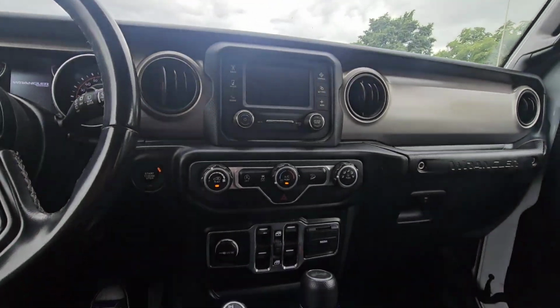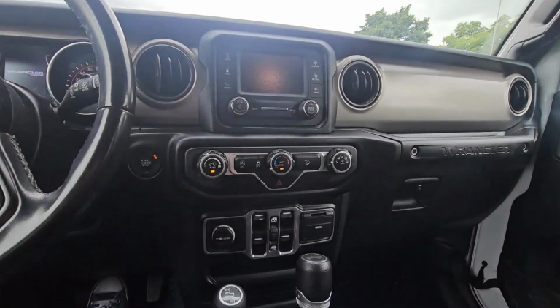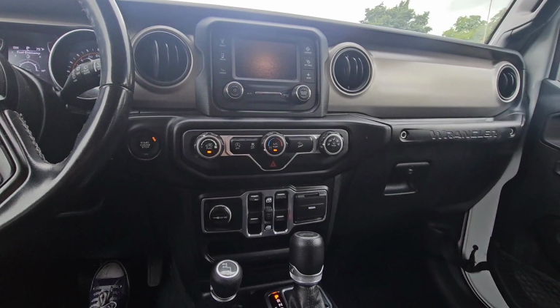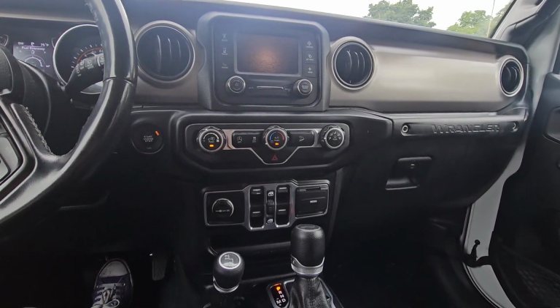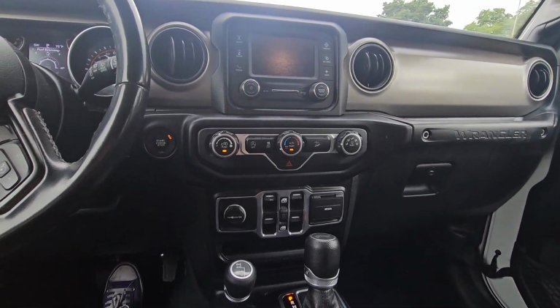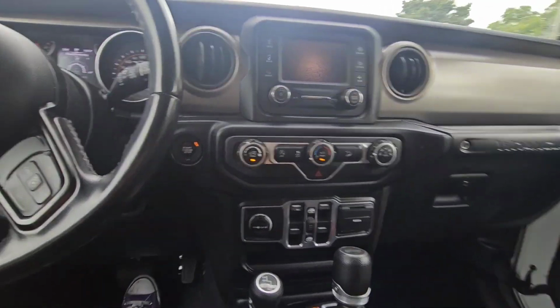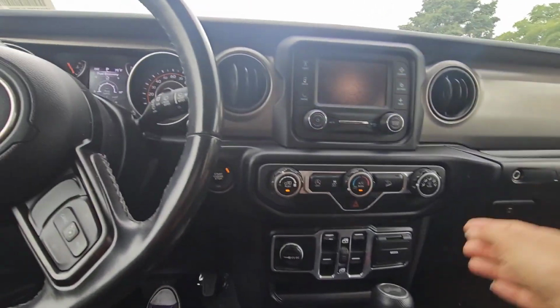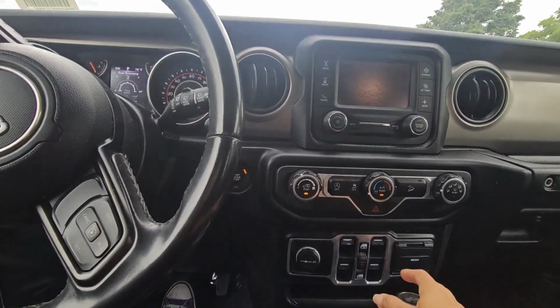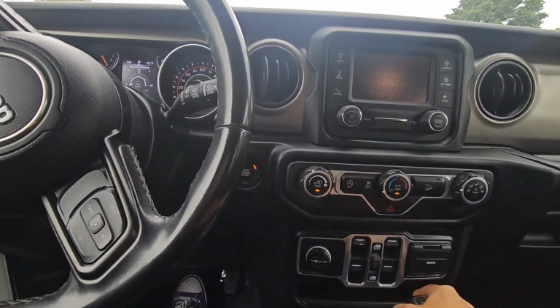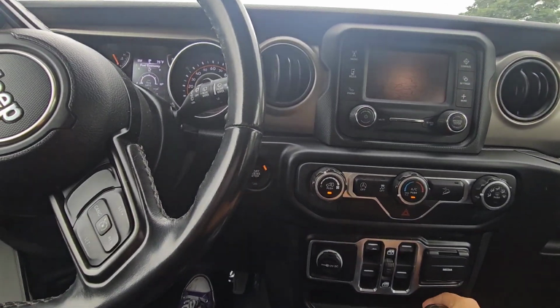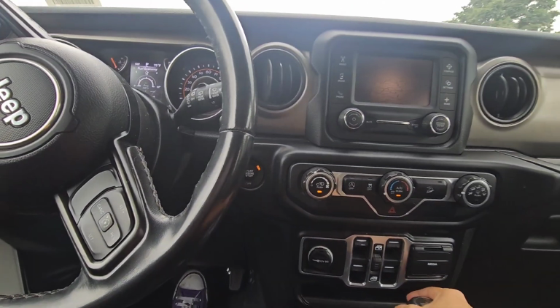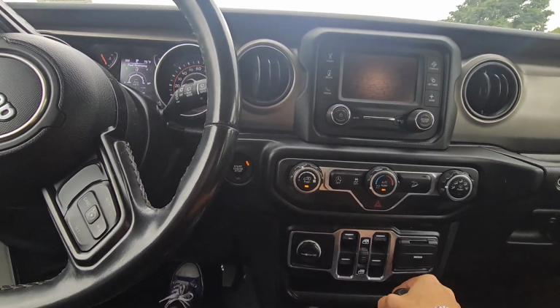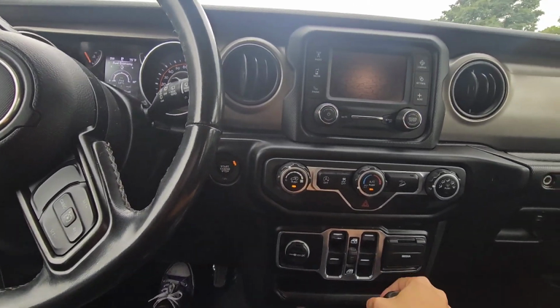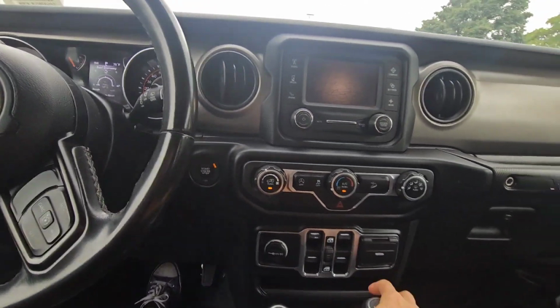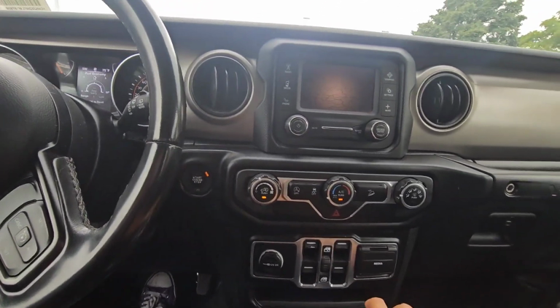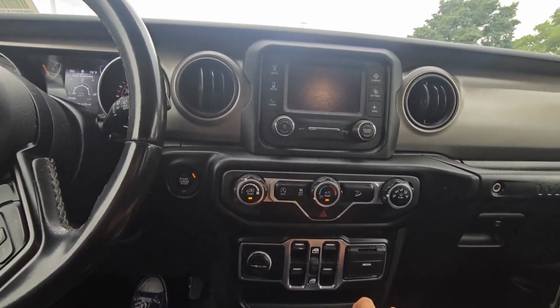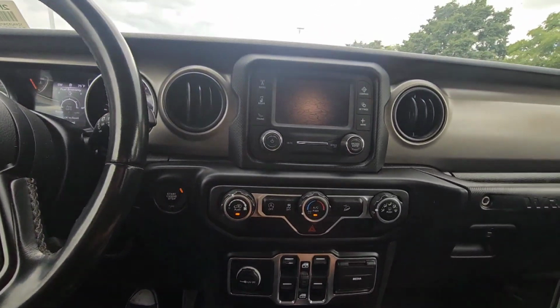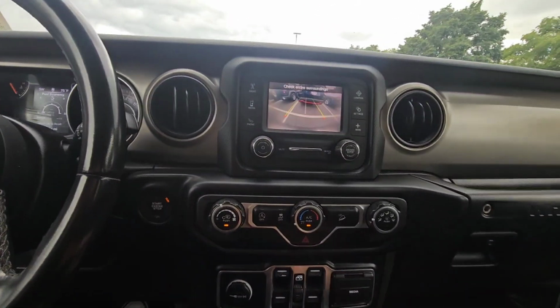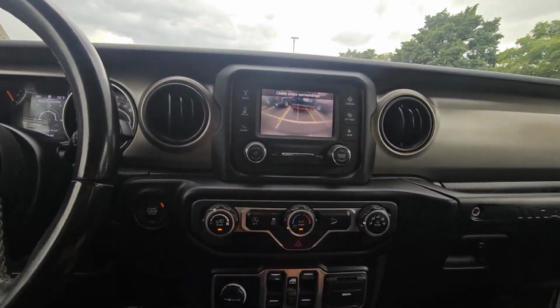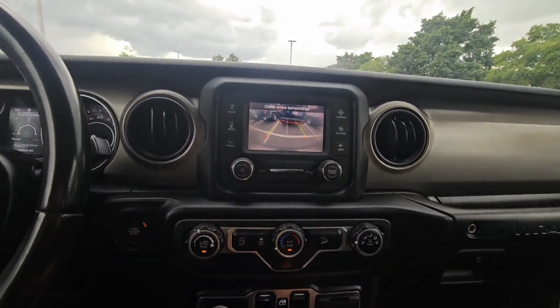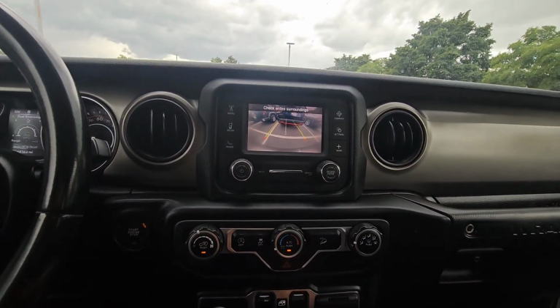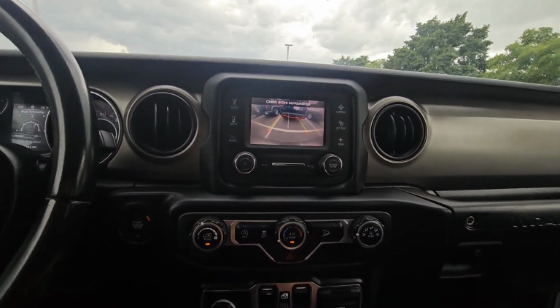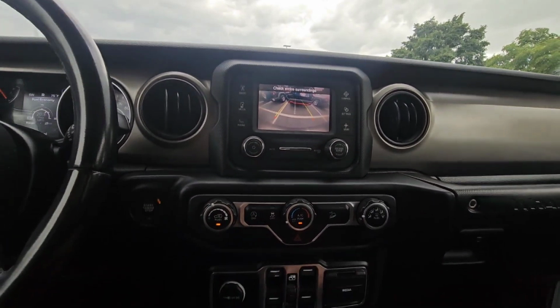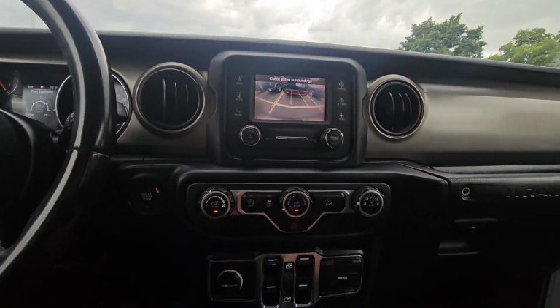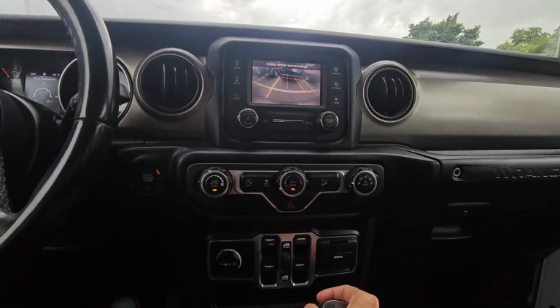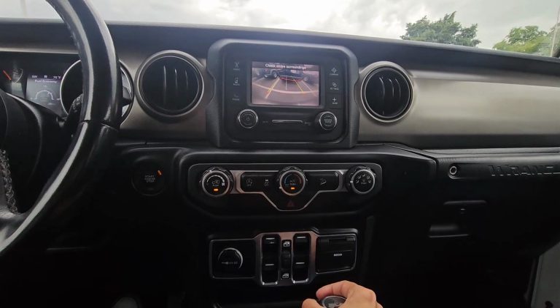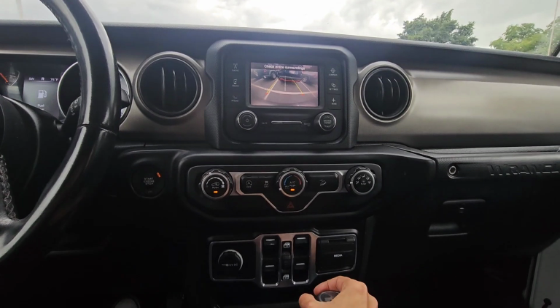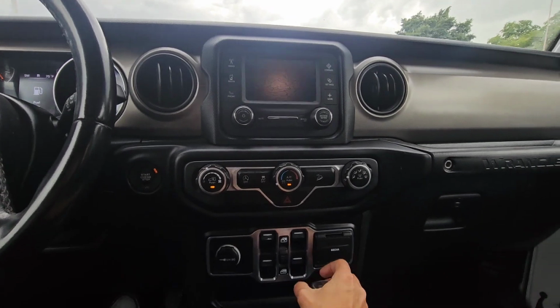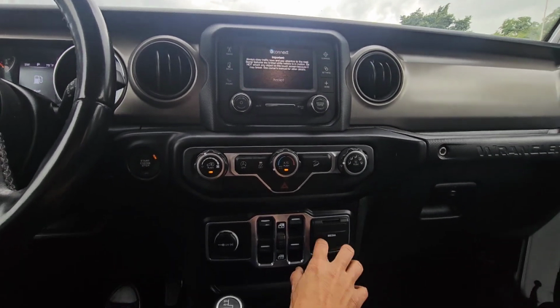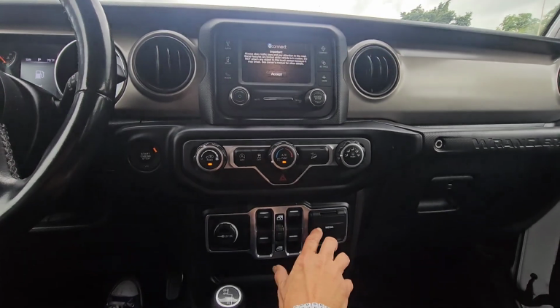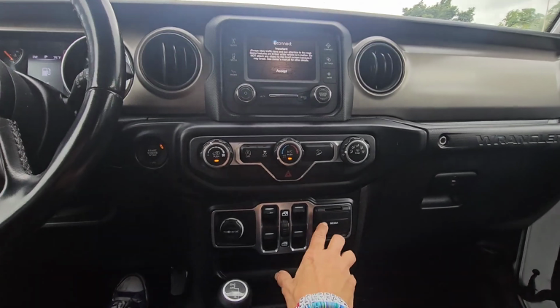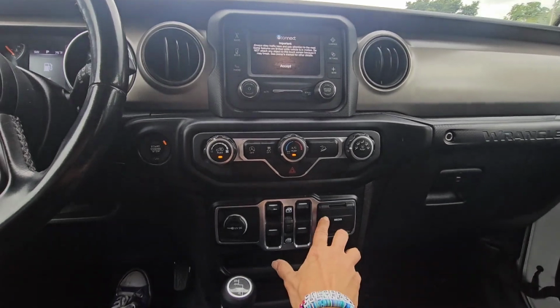You can take the top off, which is really cool of course. We've got the backup camera, Bluetooth, Bluetooth audio.